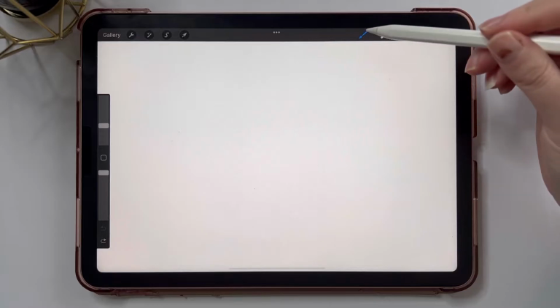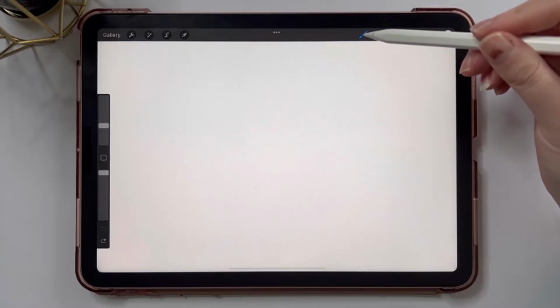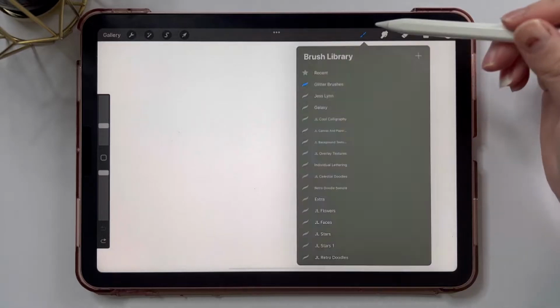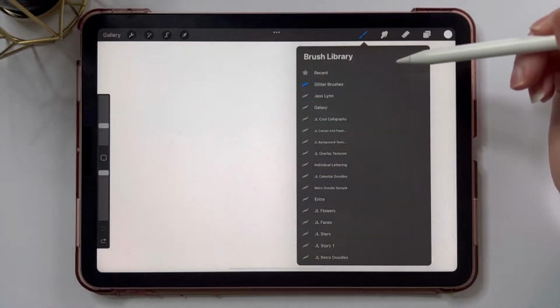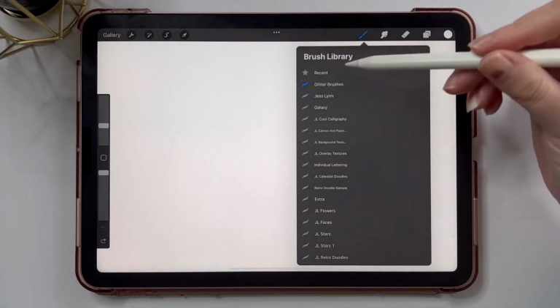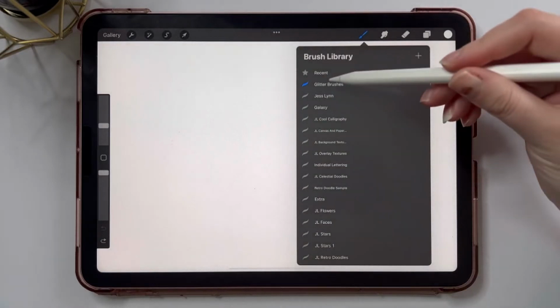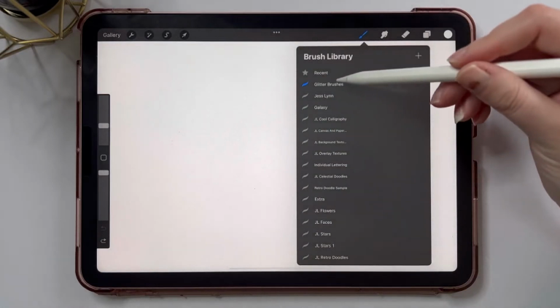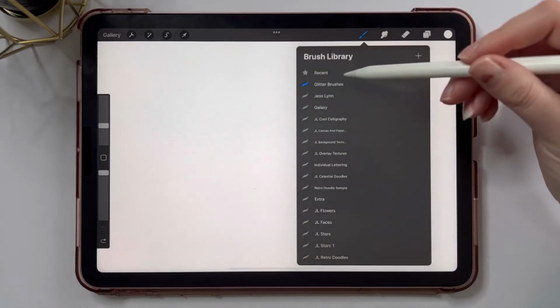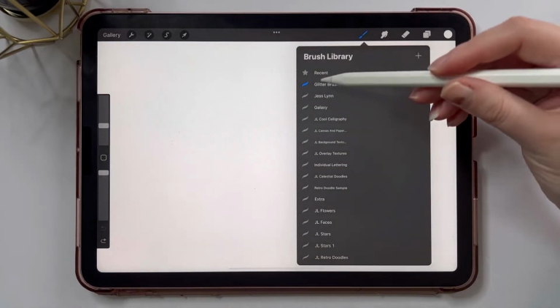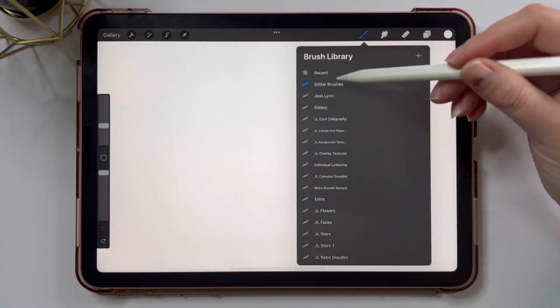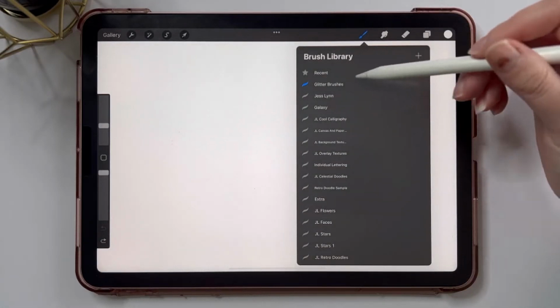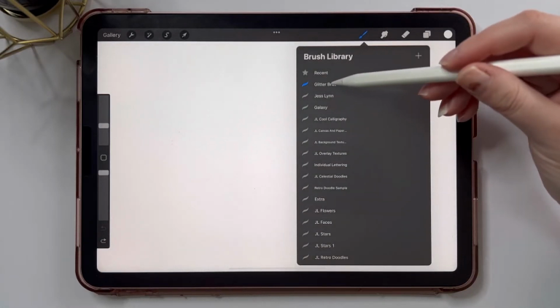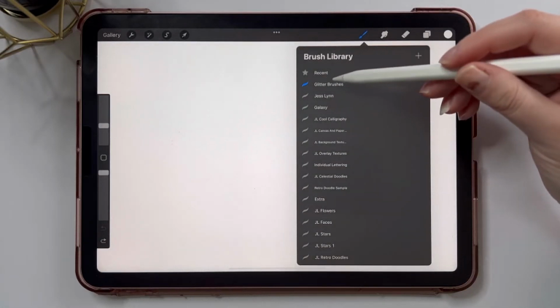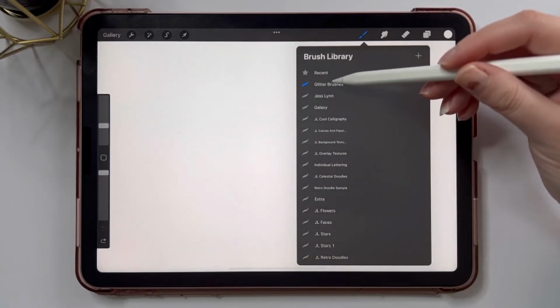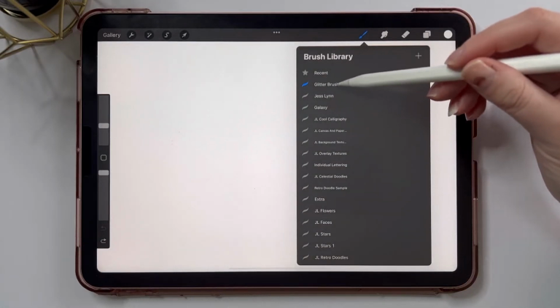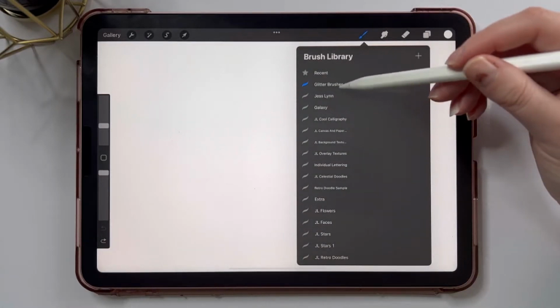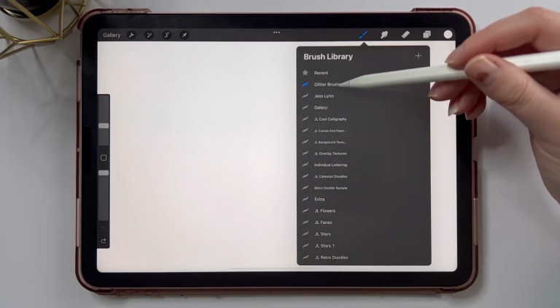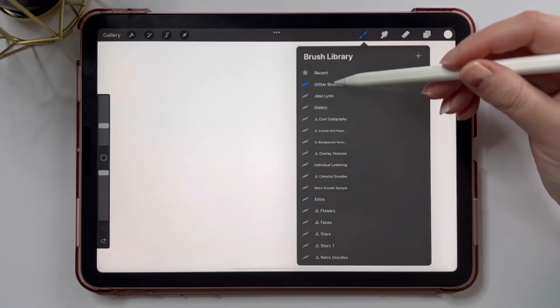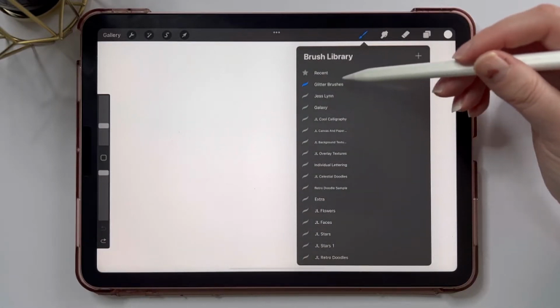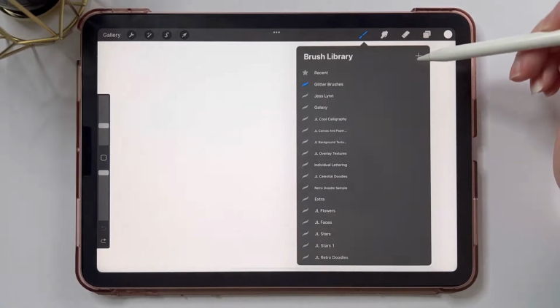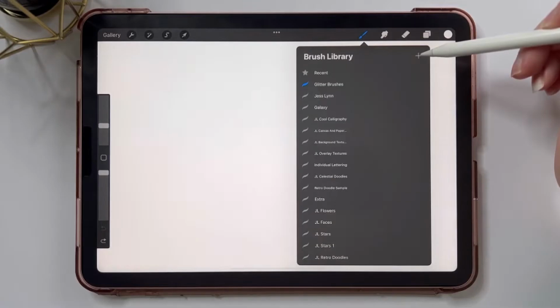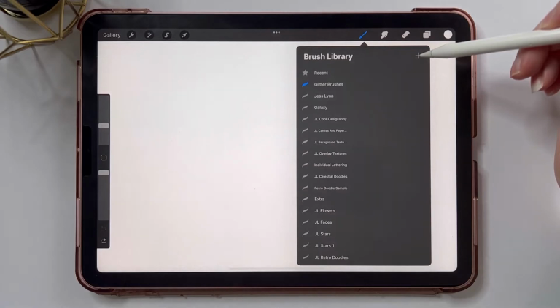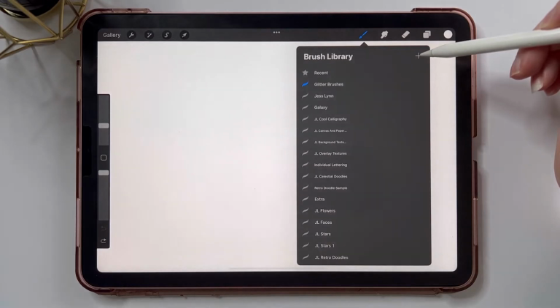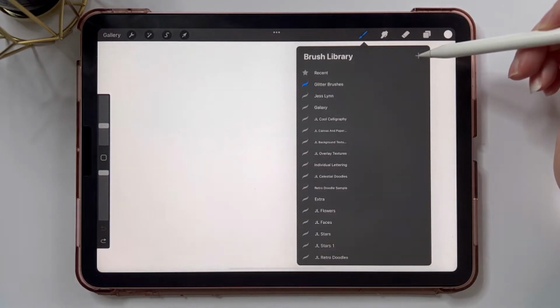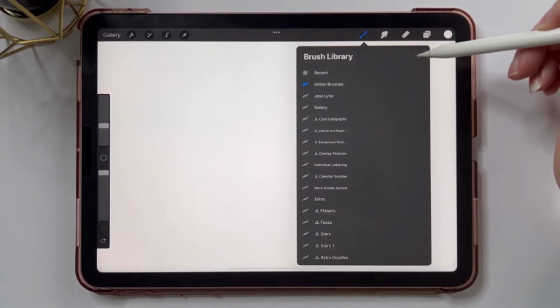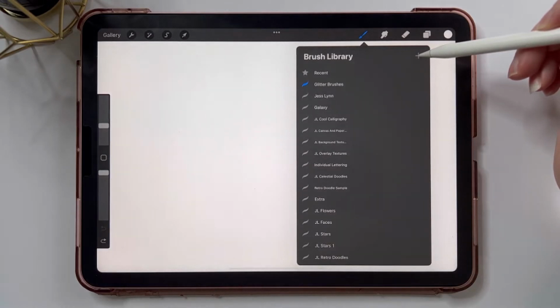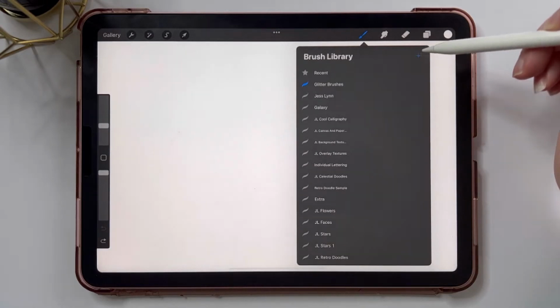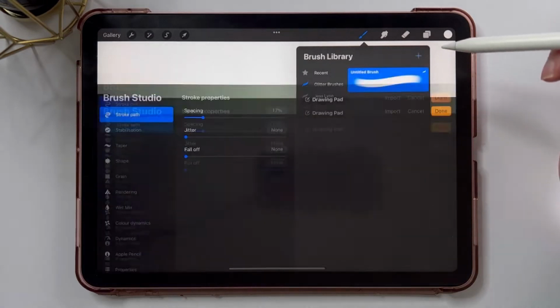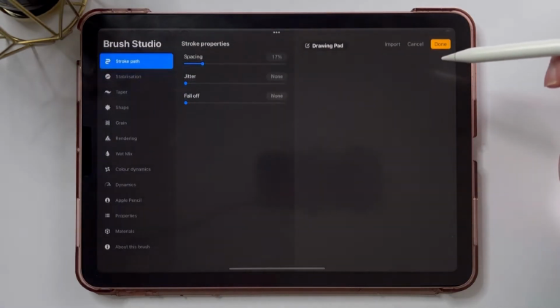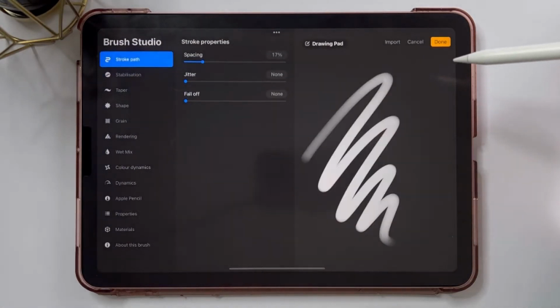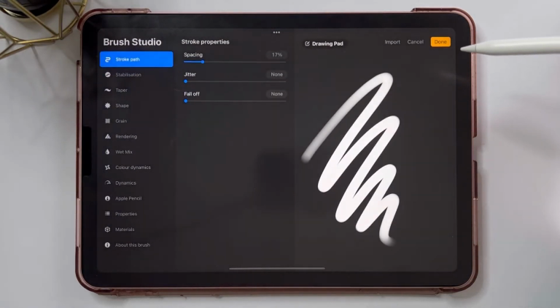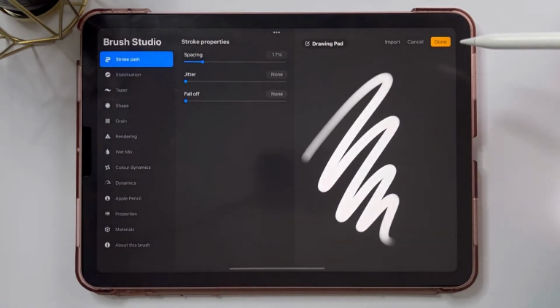So I'm going to open the brush library. I've created a glitter brushes folder there and I'm going to tap the plus sign to create a new brush.